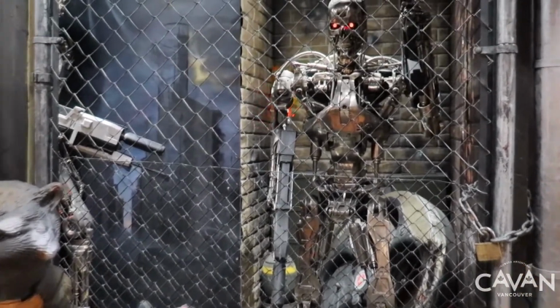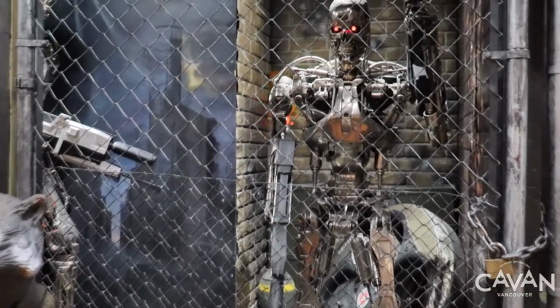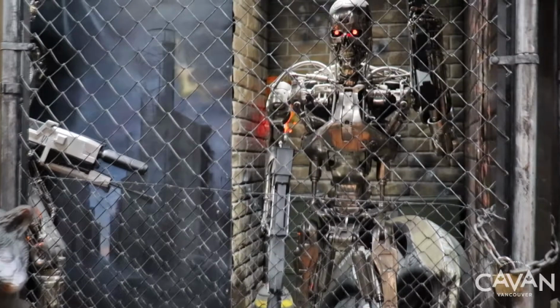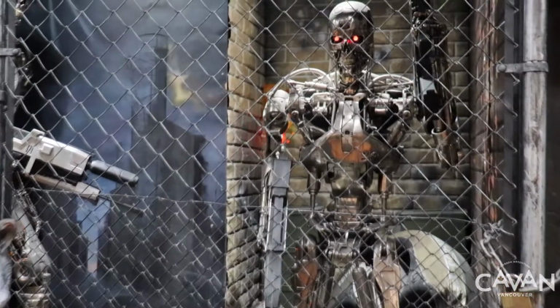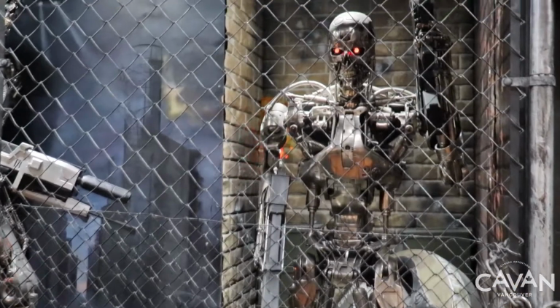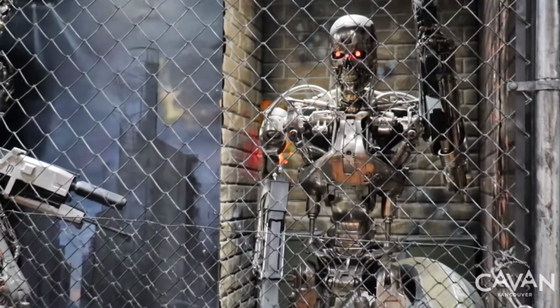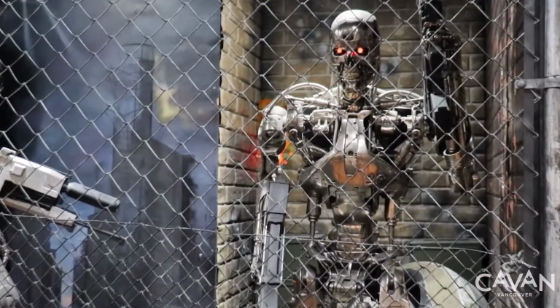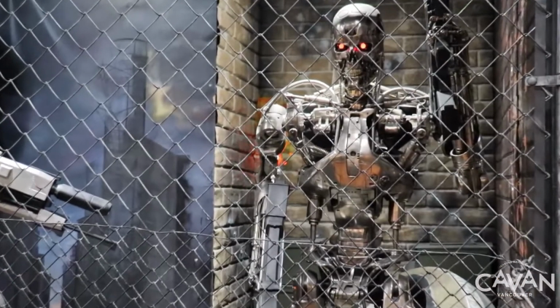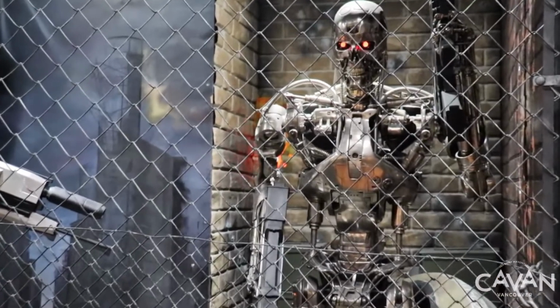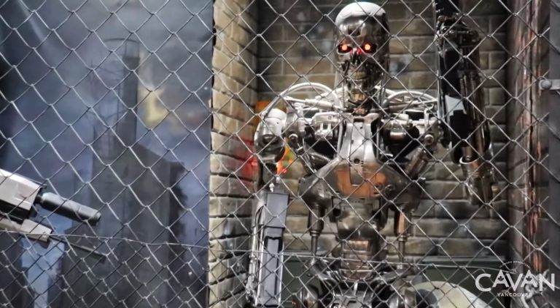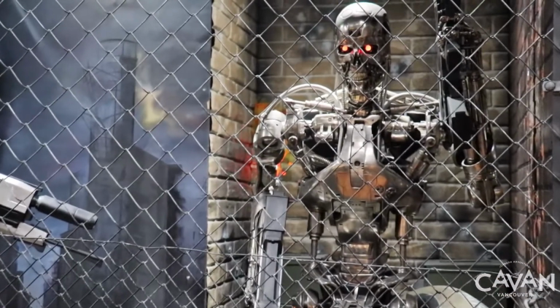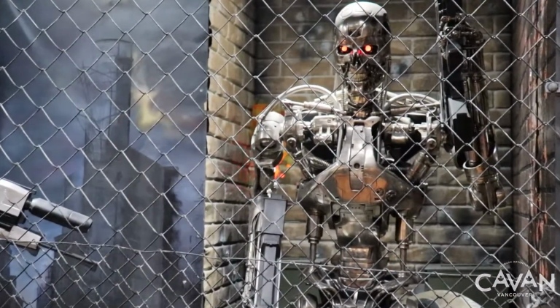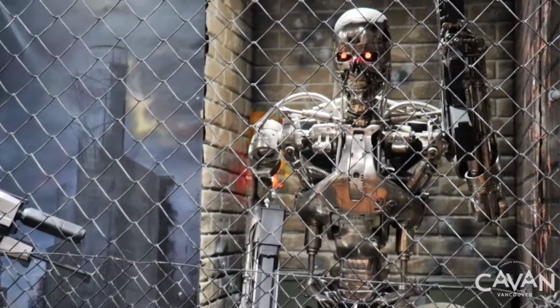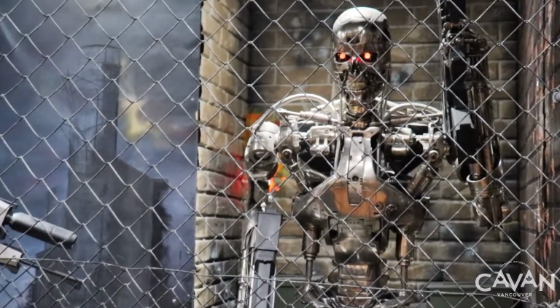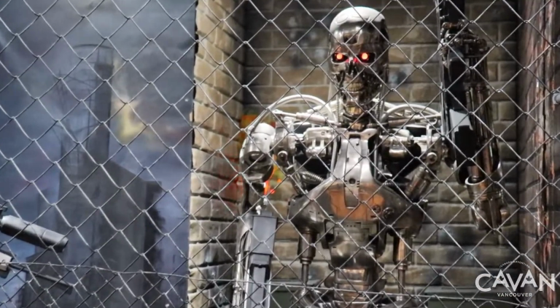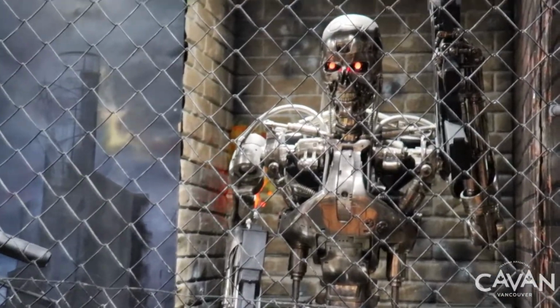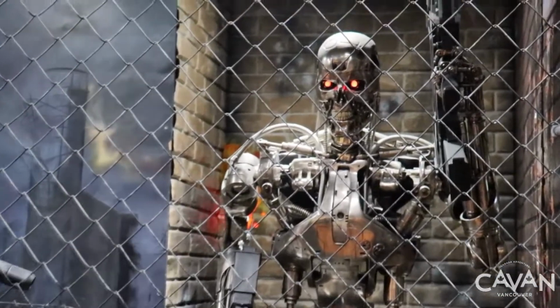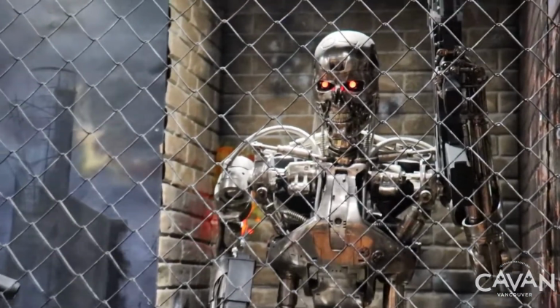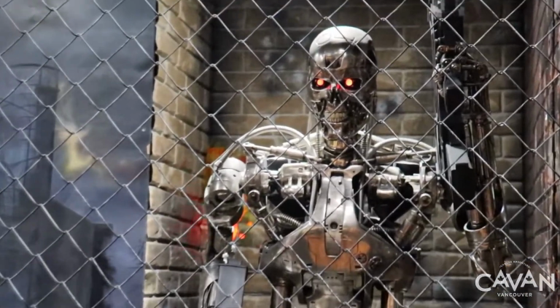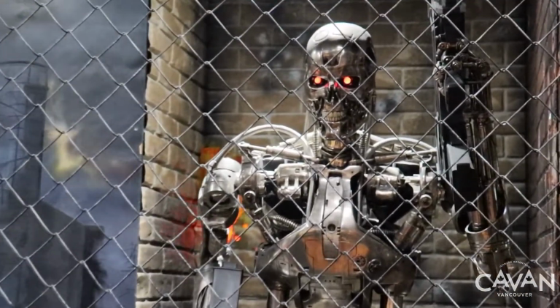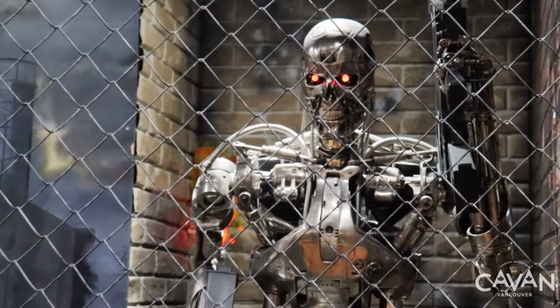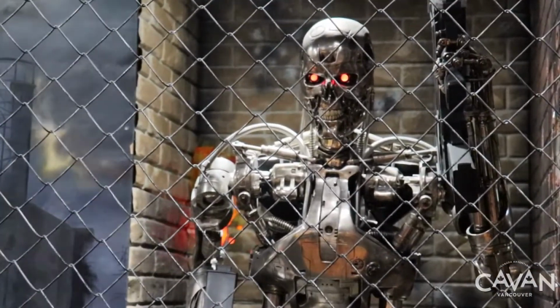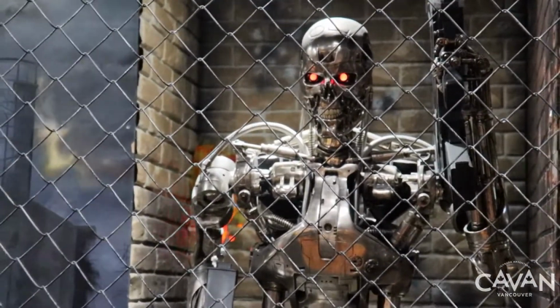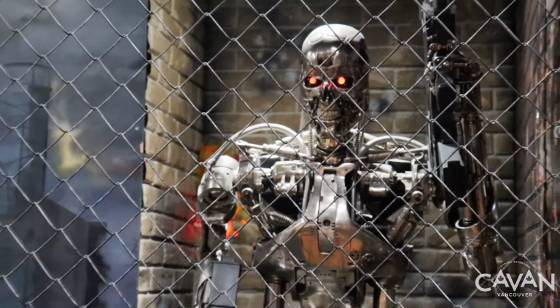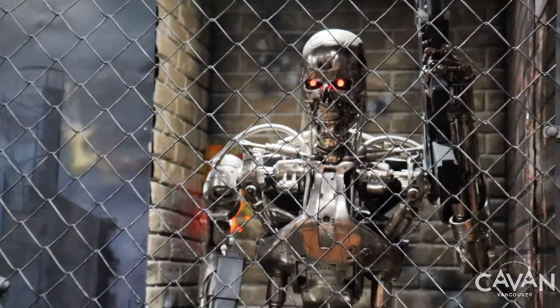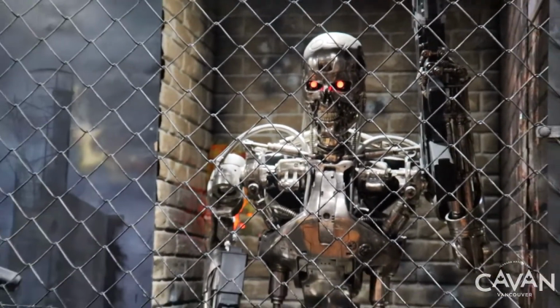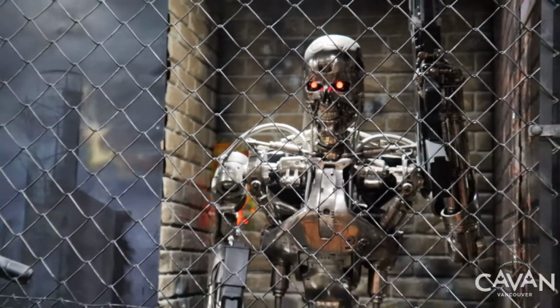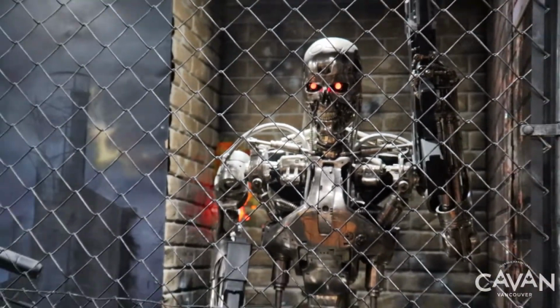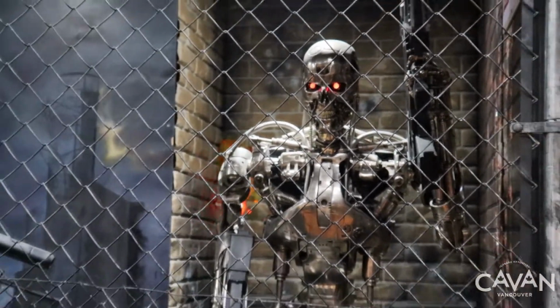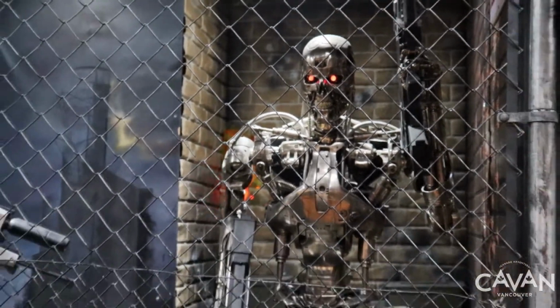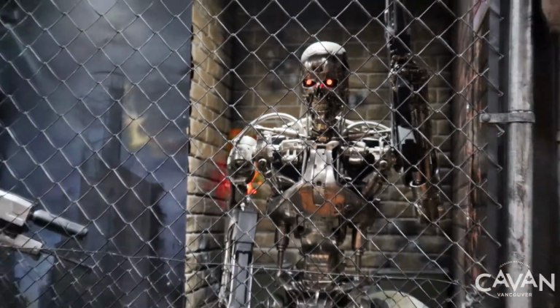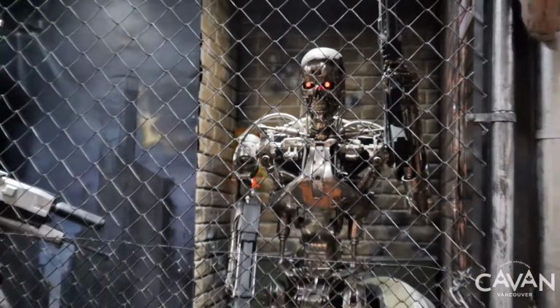When you come to Toy Tray, don't forget to take a selfie with the Terminator and his friends.